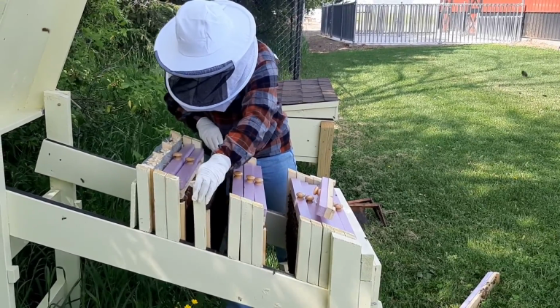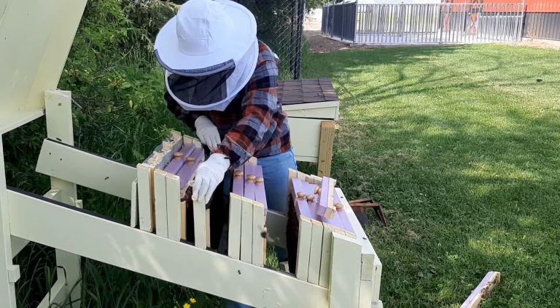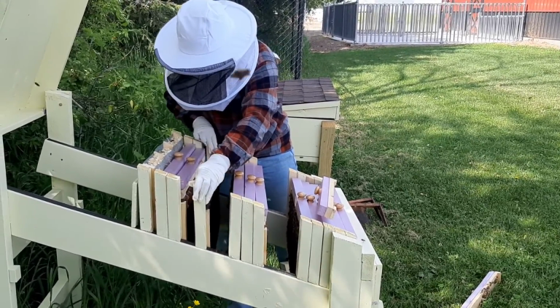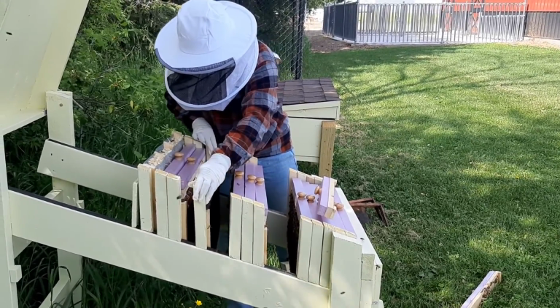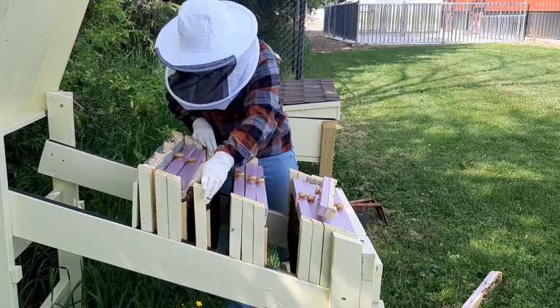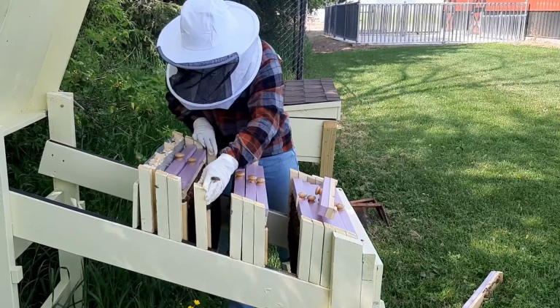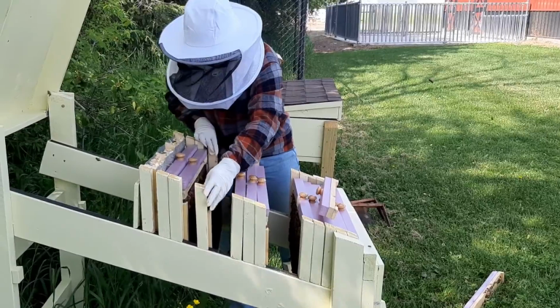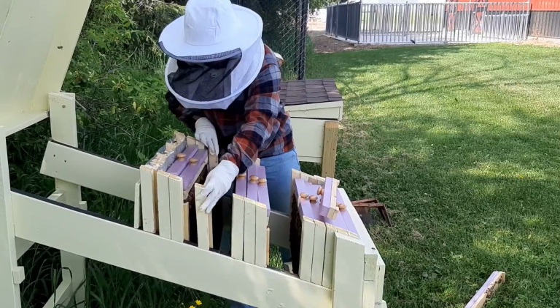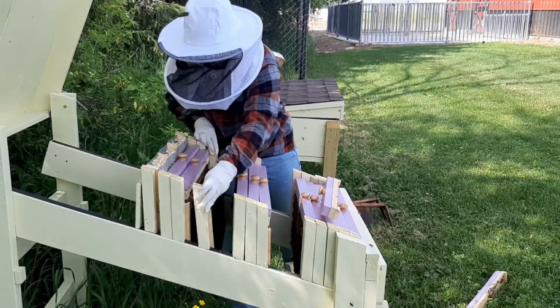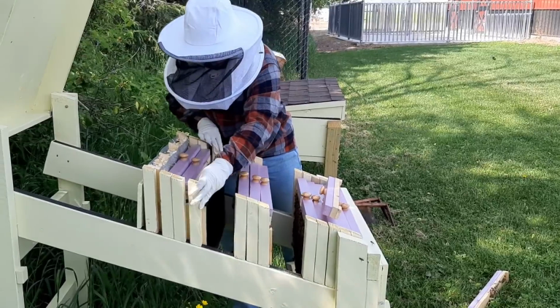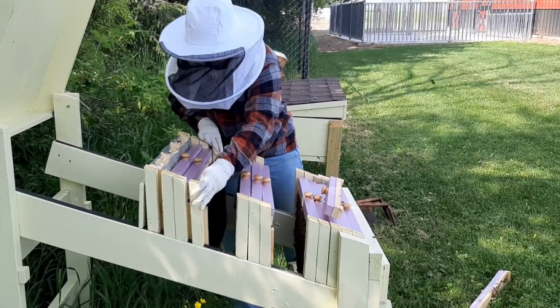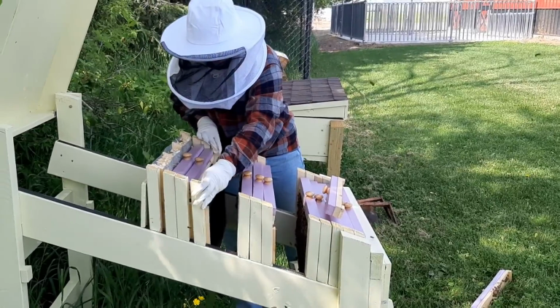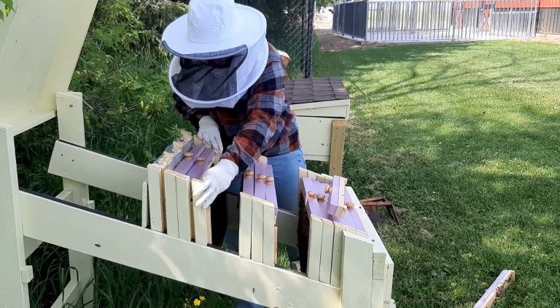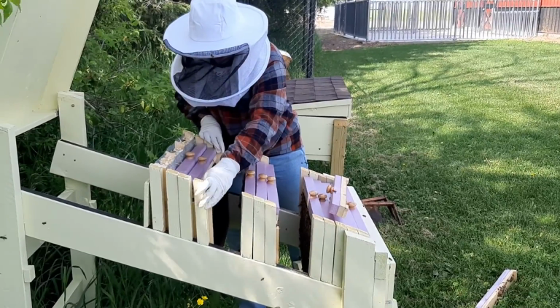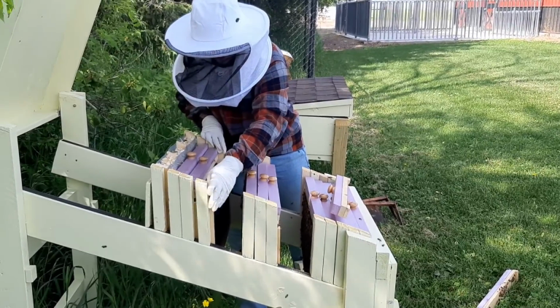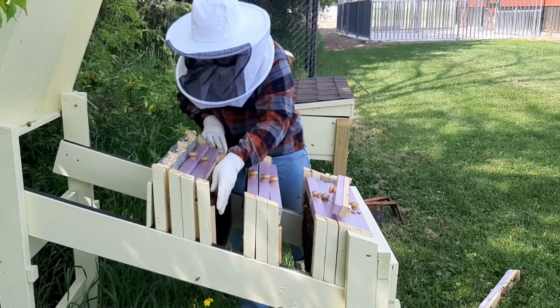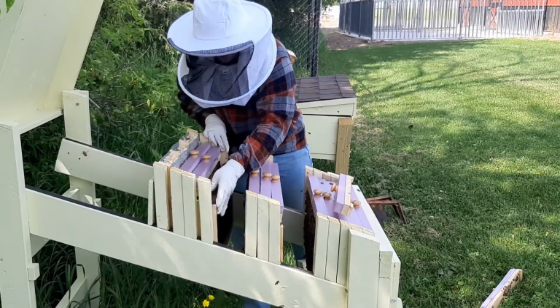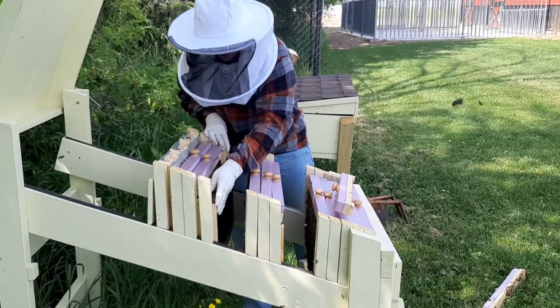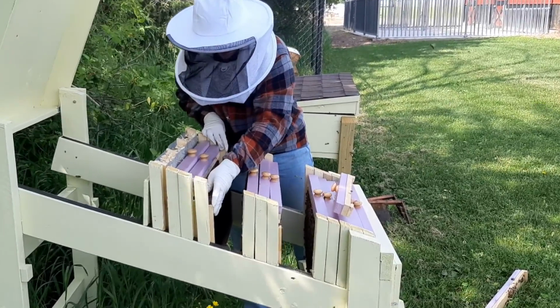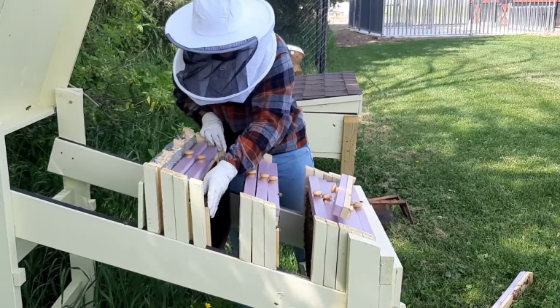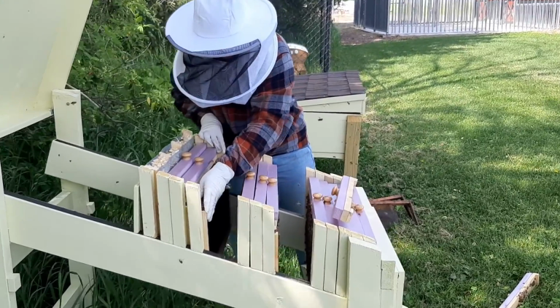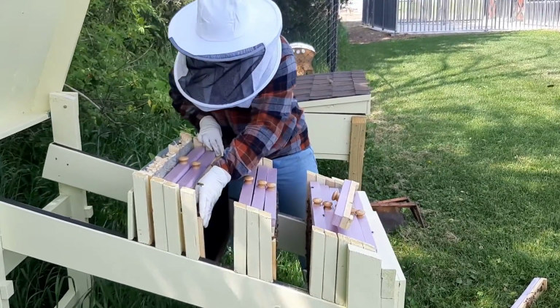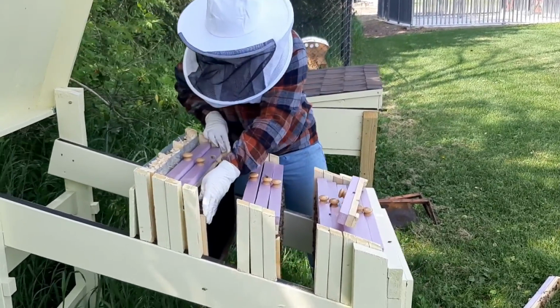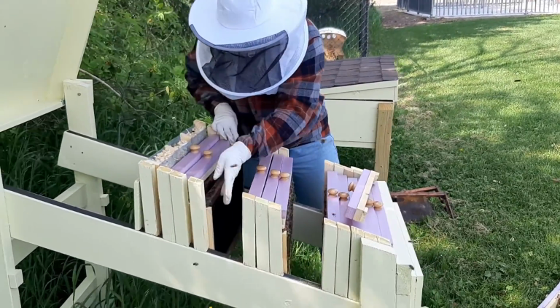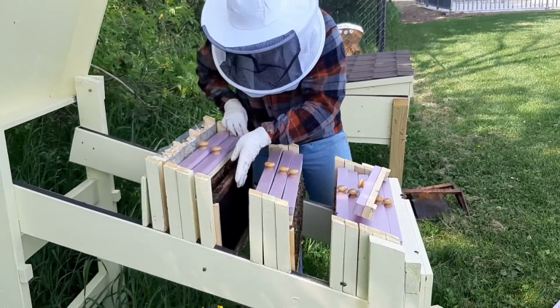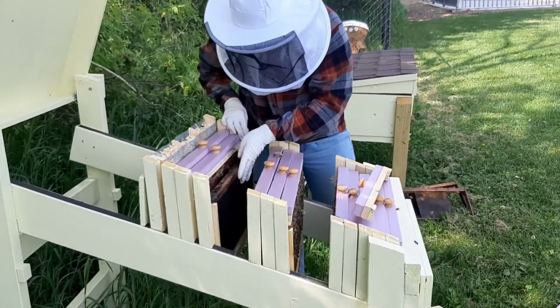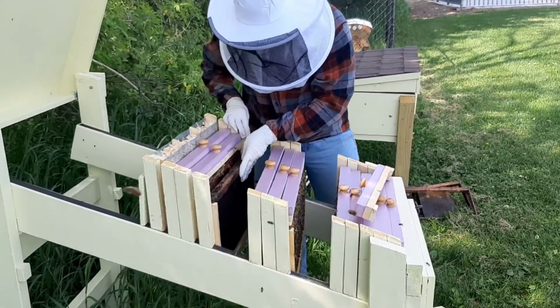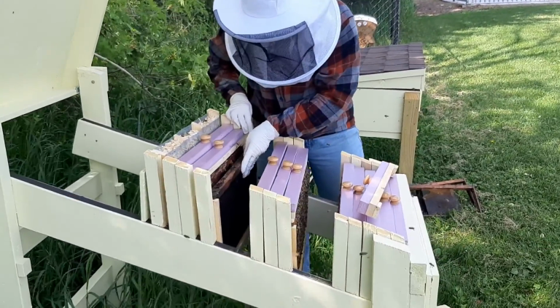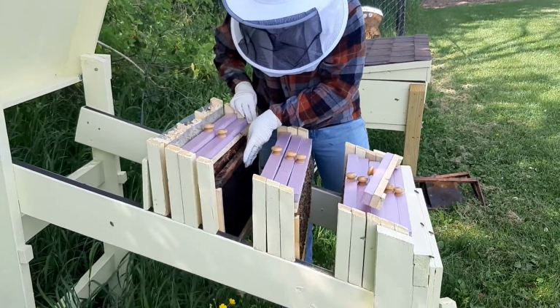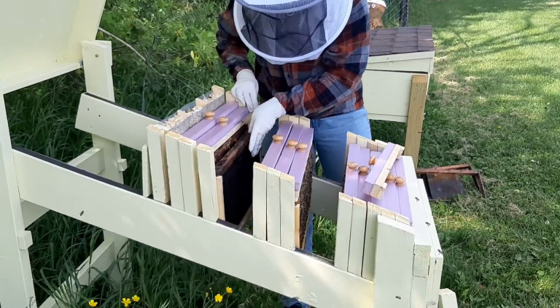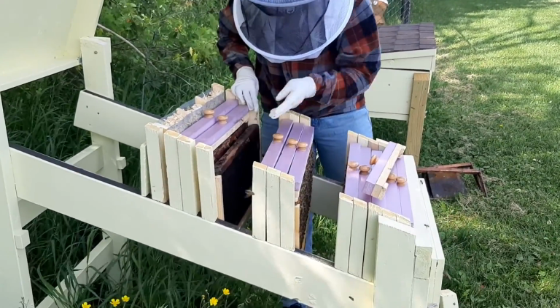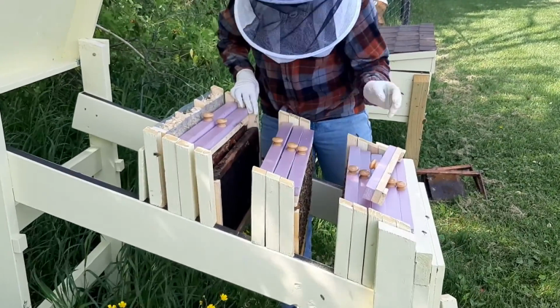They're going to store nectar and honey, eventually, up here at the top of the hive.